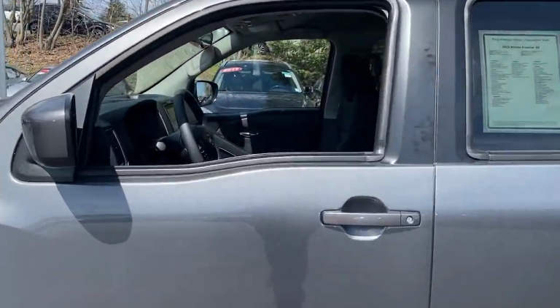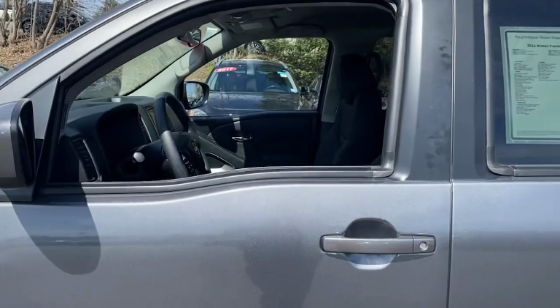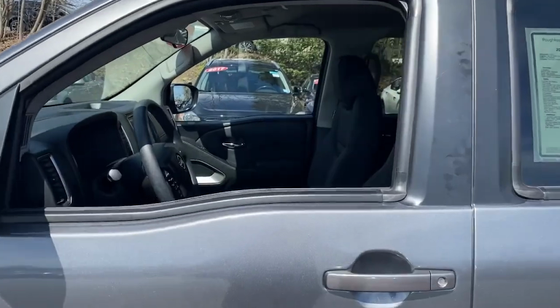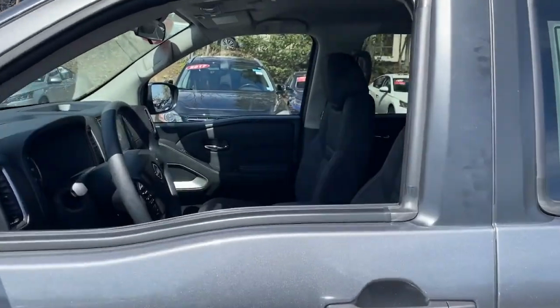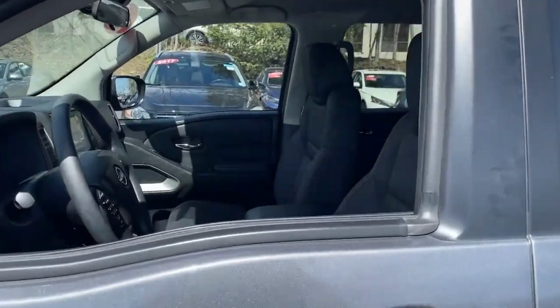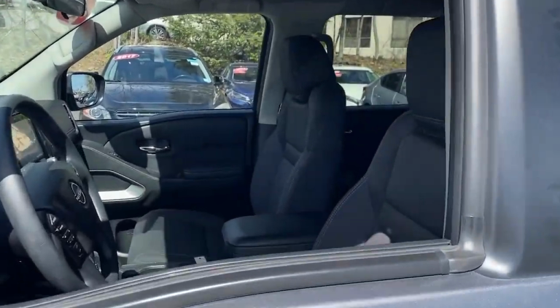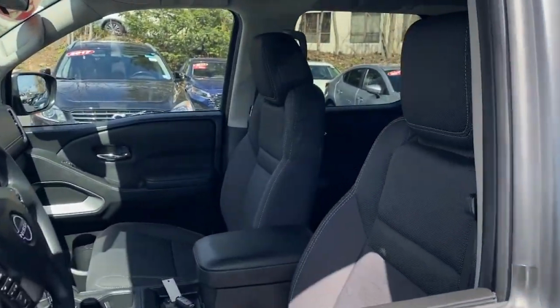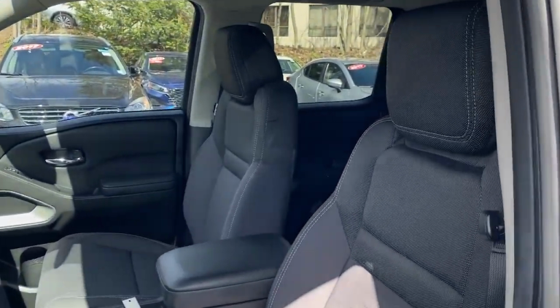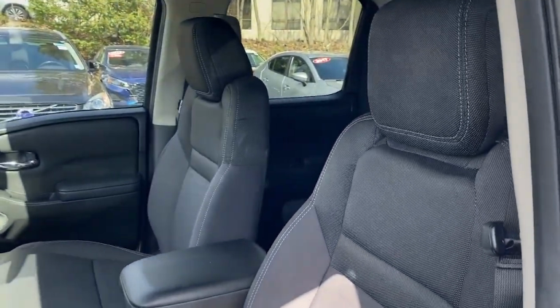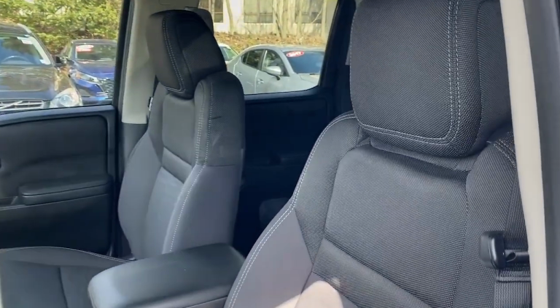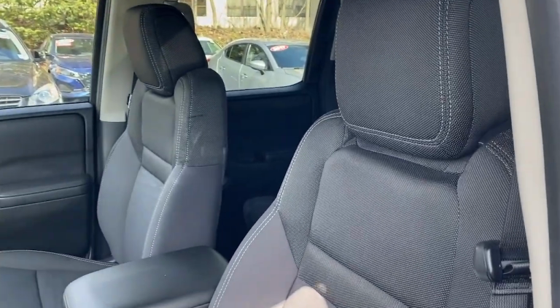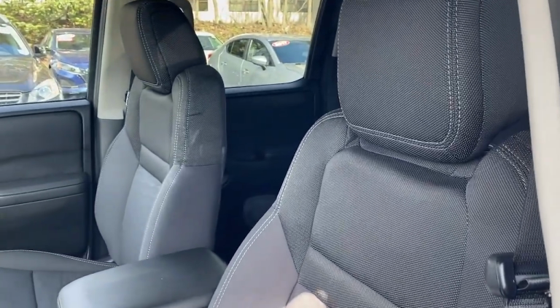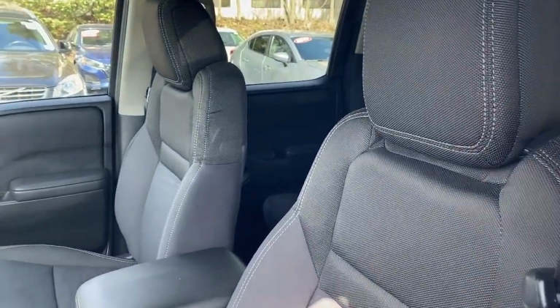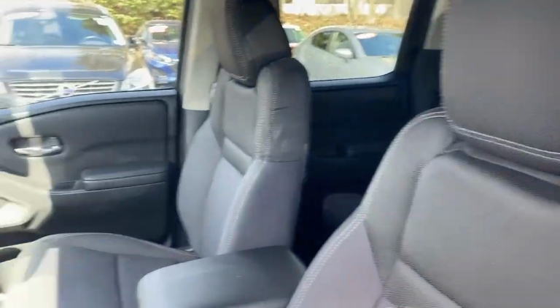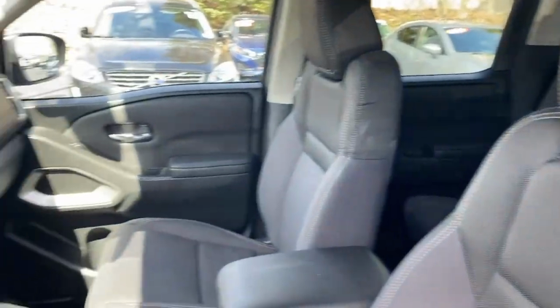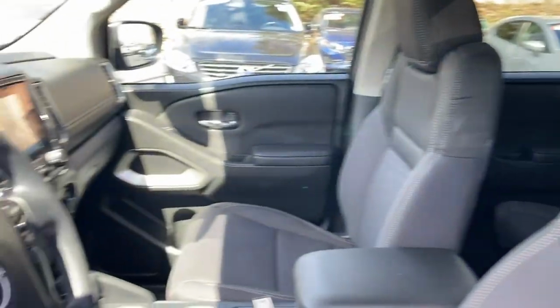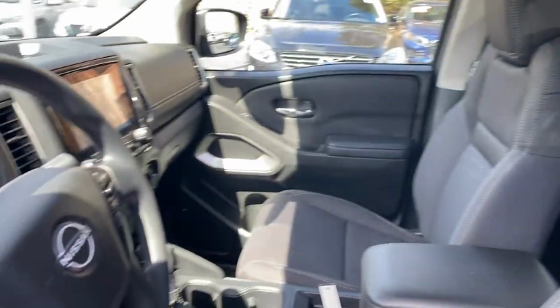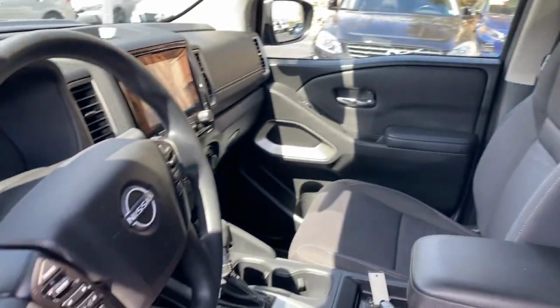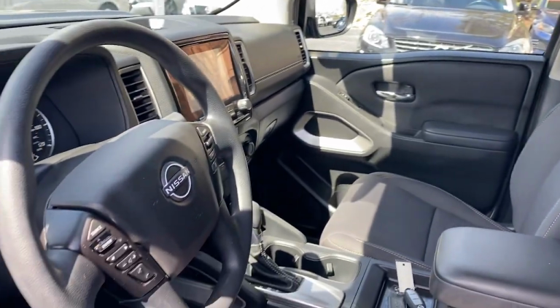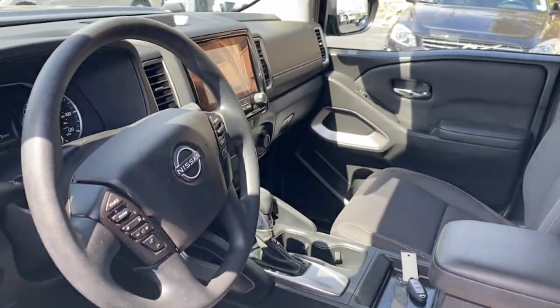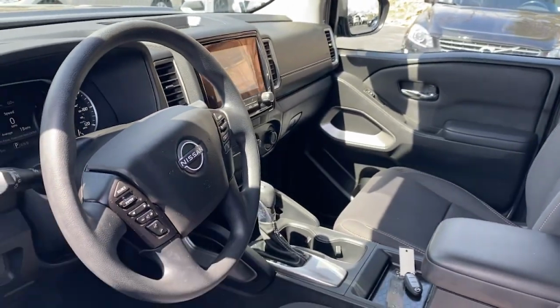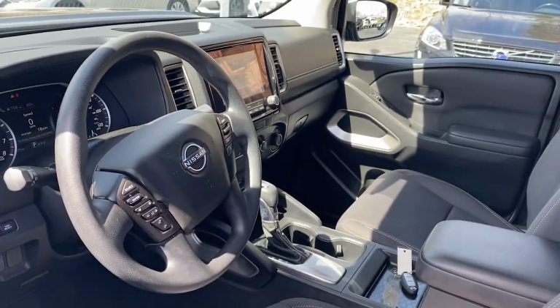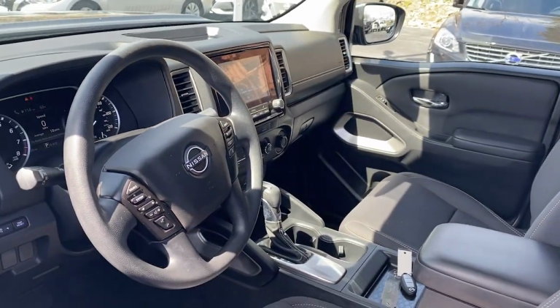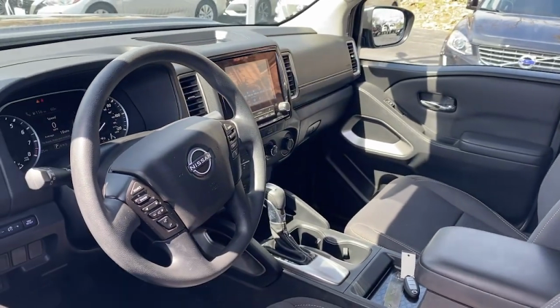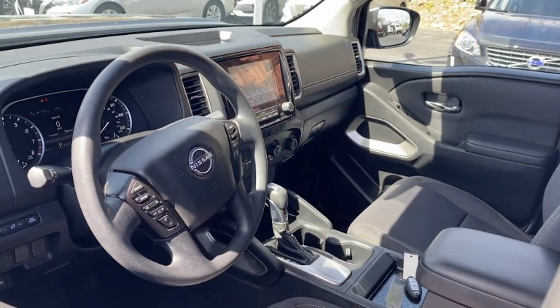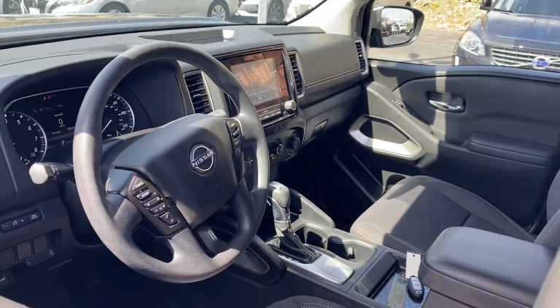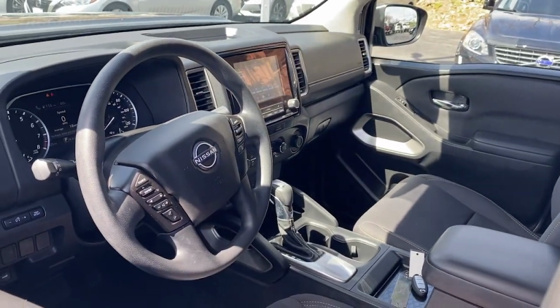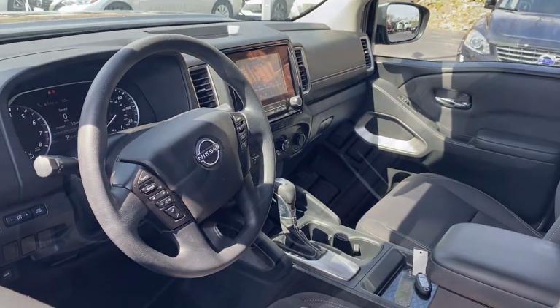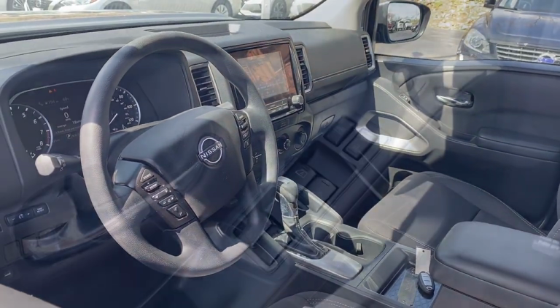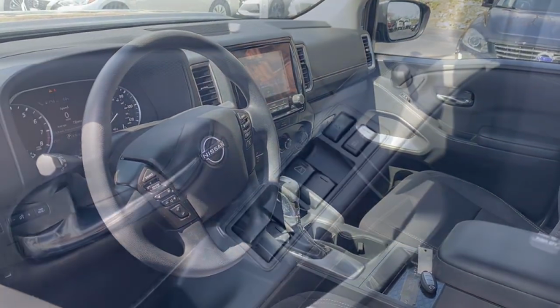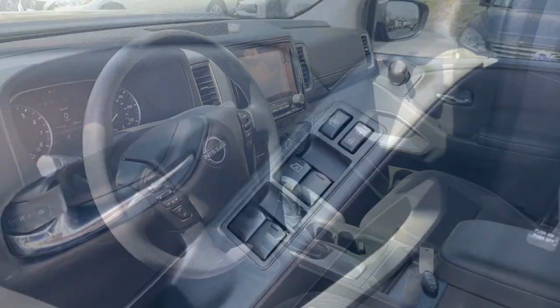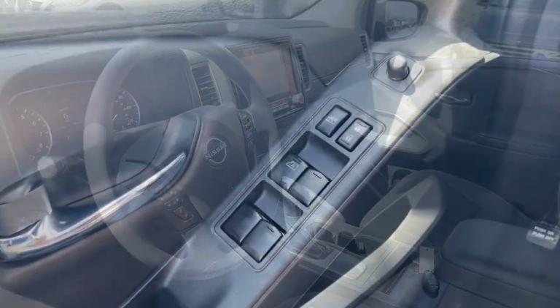Ready to tow, haul, or explore the trail, this rugged midsize pickup is an exceptional value.